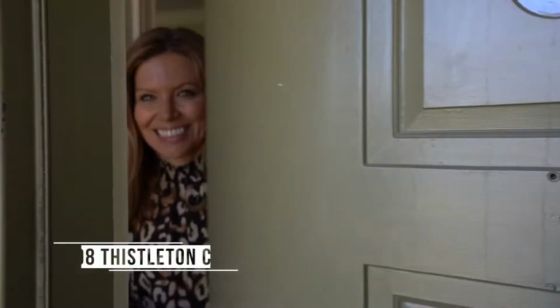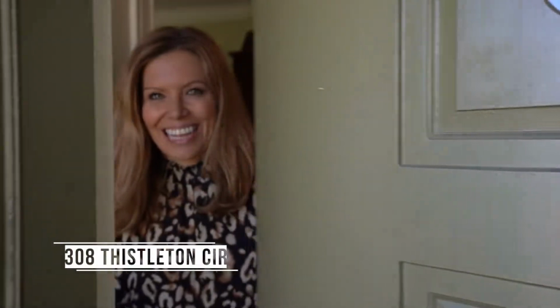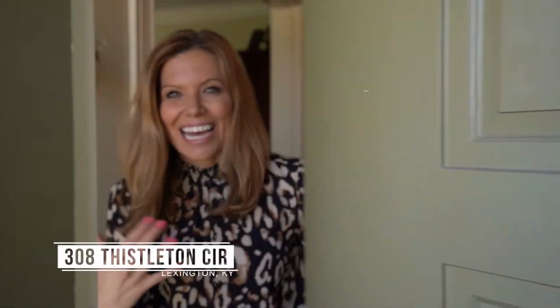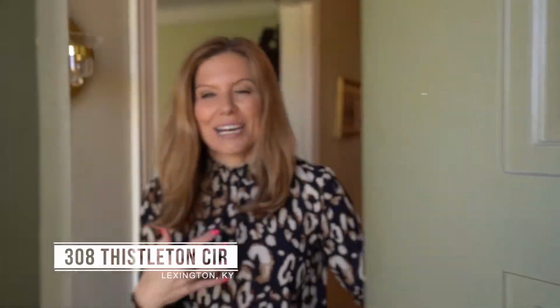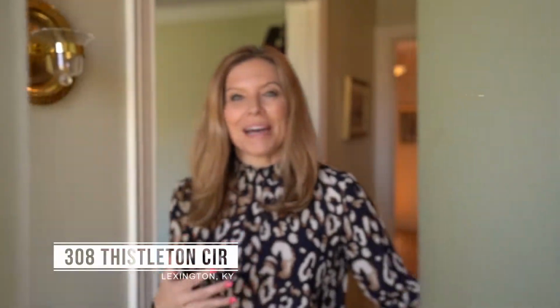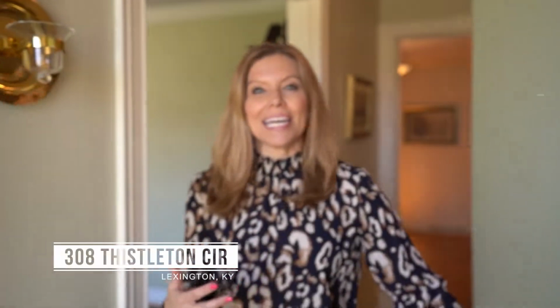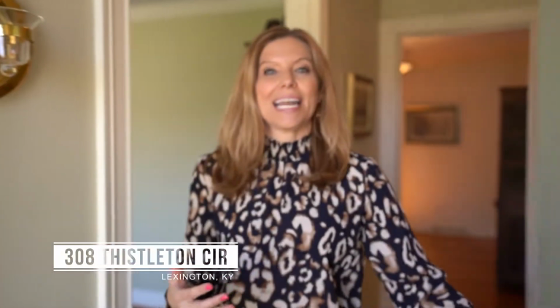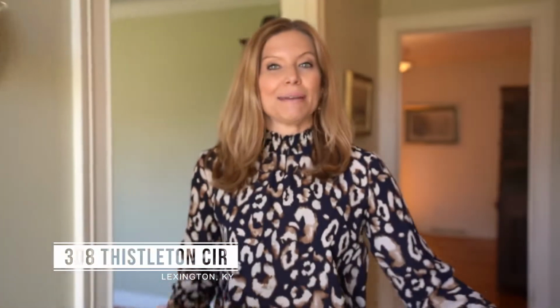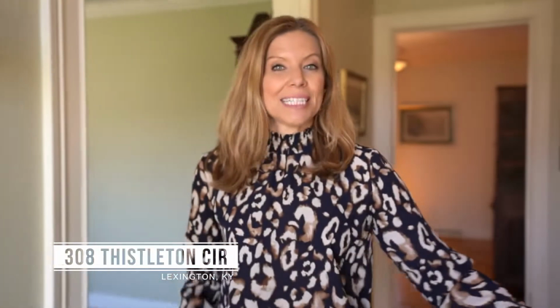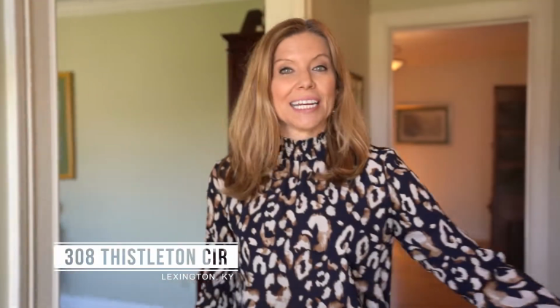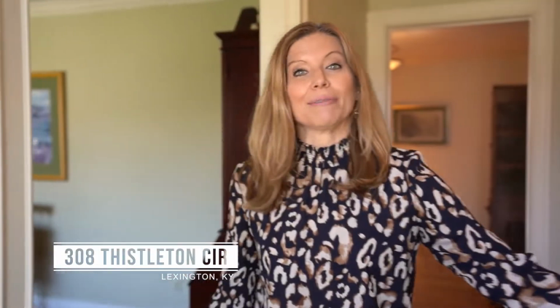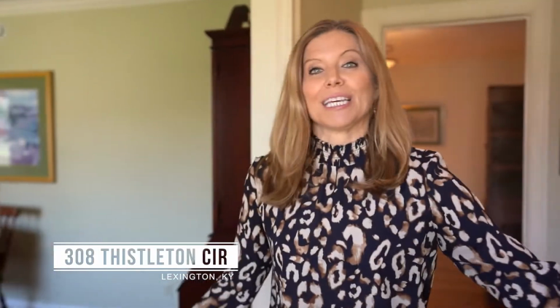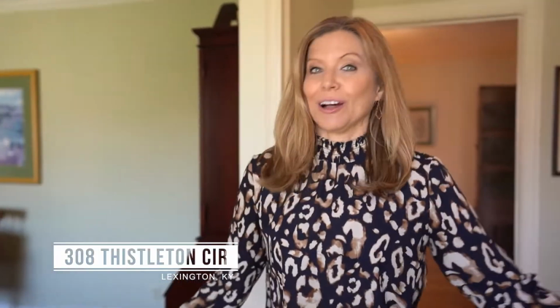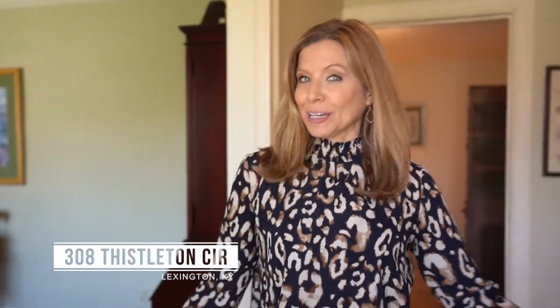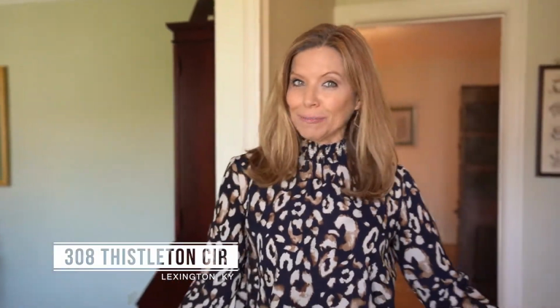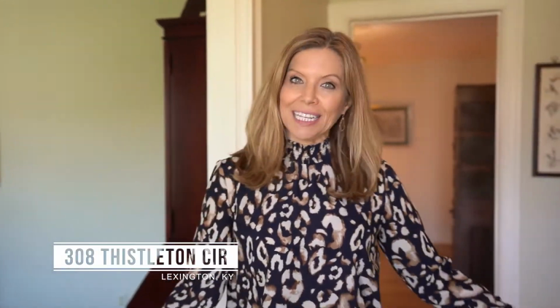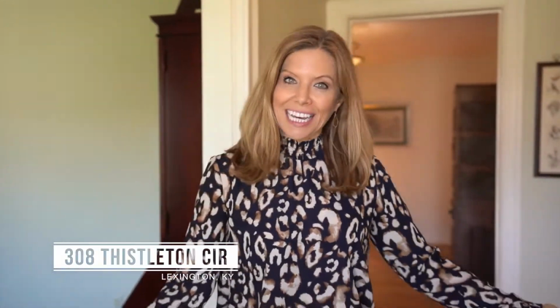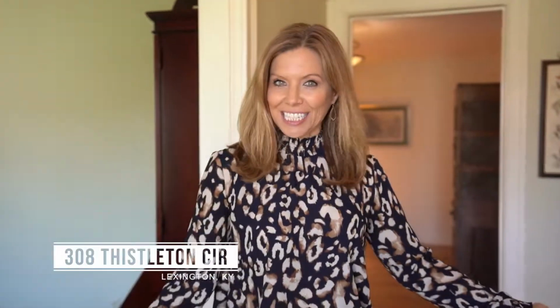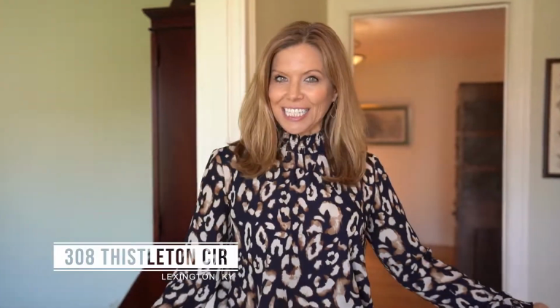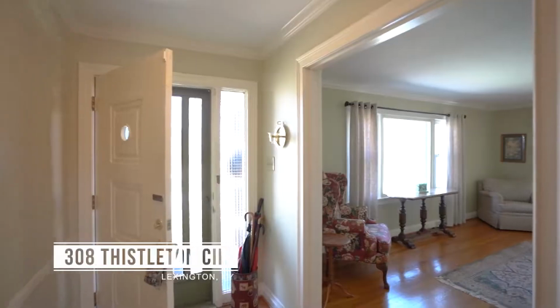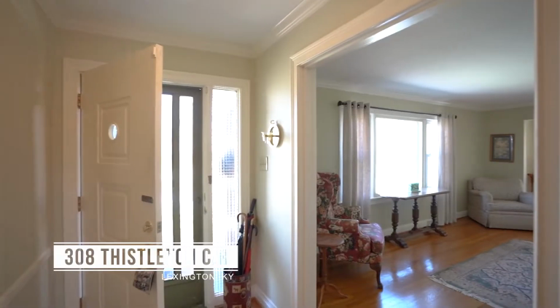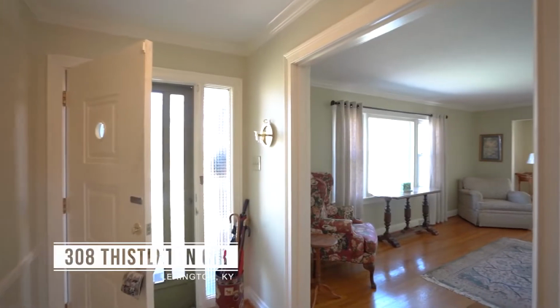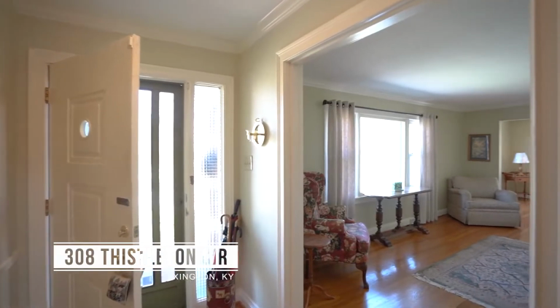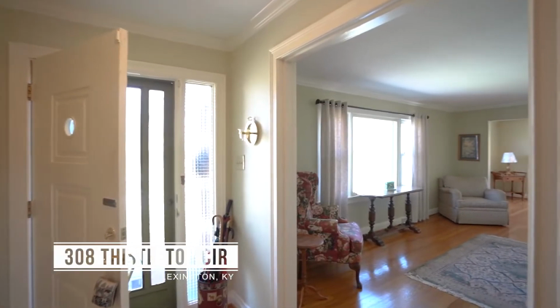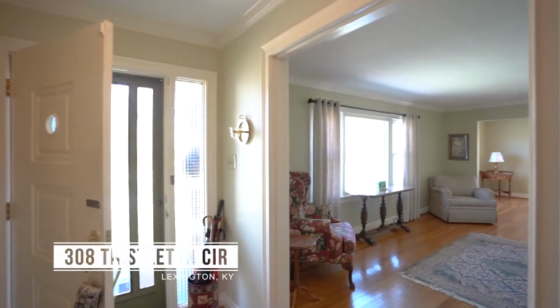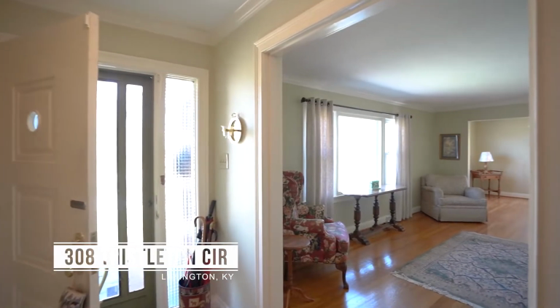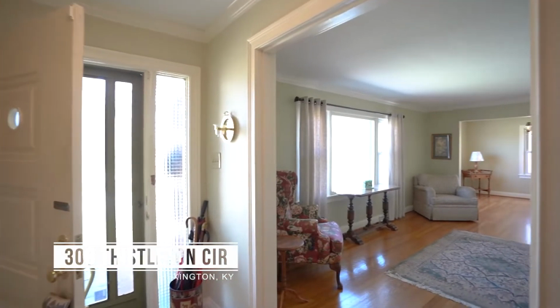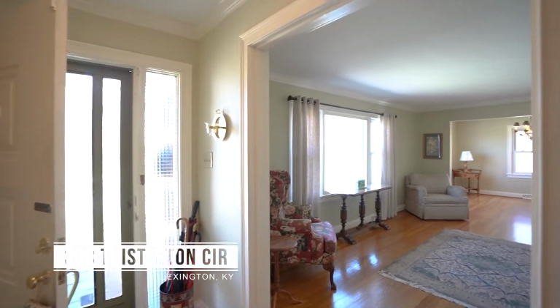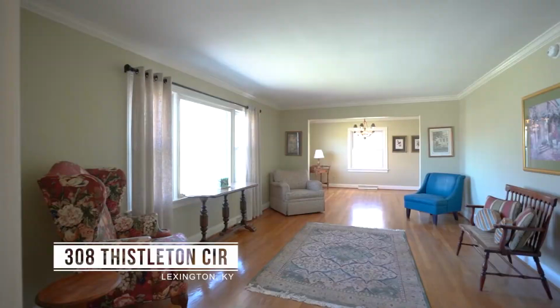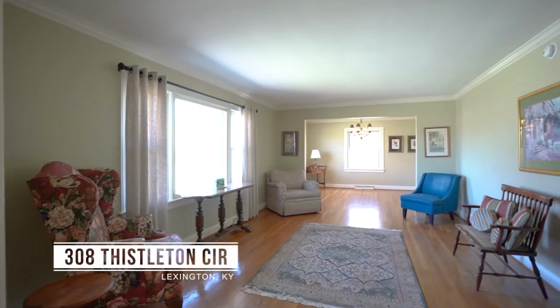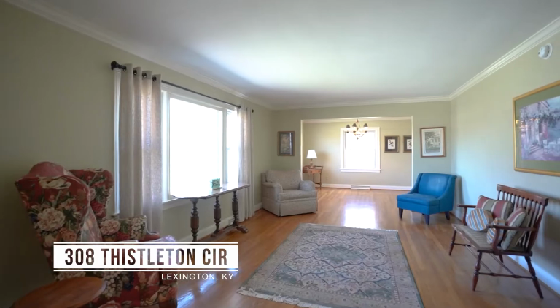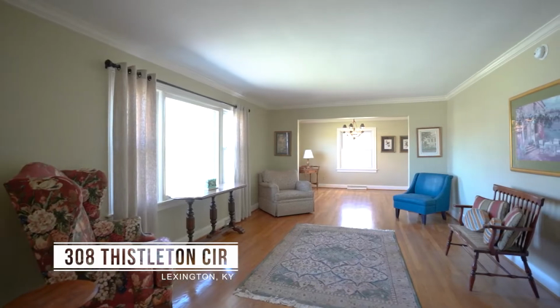Hi, come on in. I'm Sandy with the All Net Group at the Agency. Welcome to 308 Thistleton Circle.